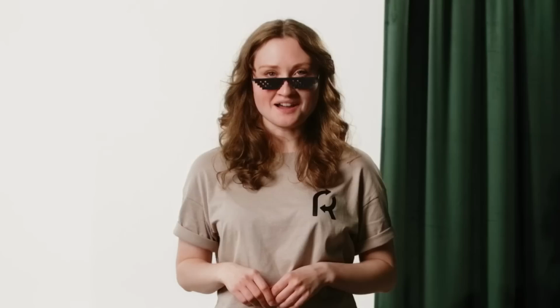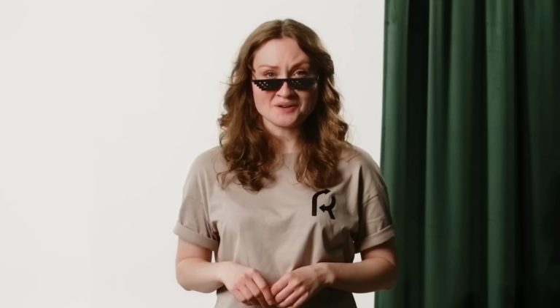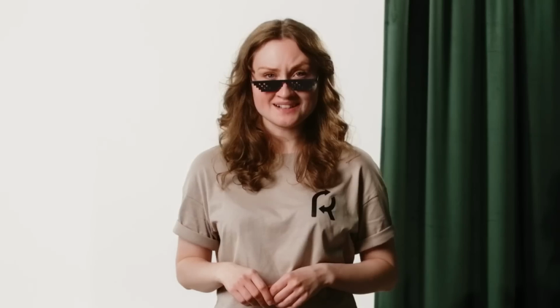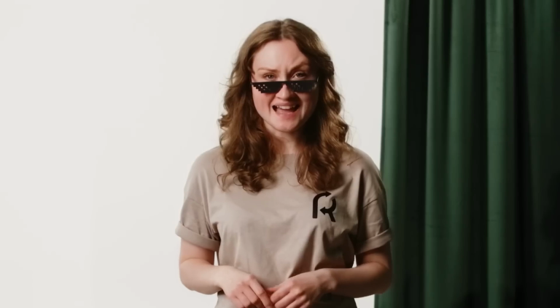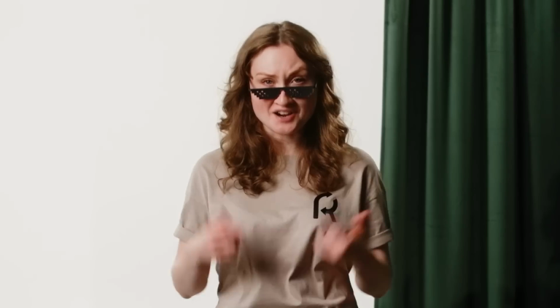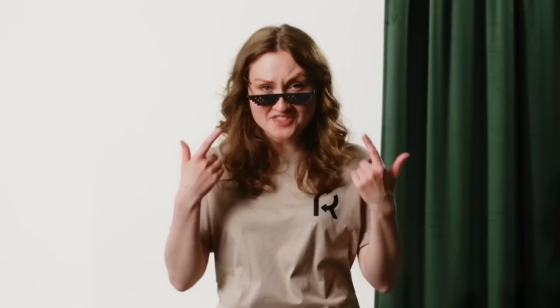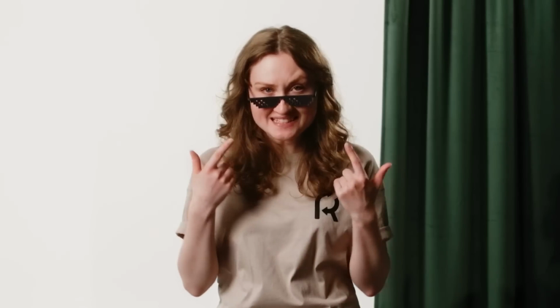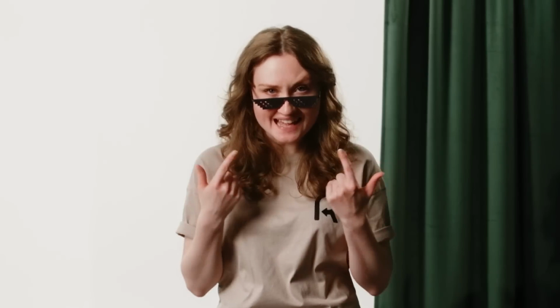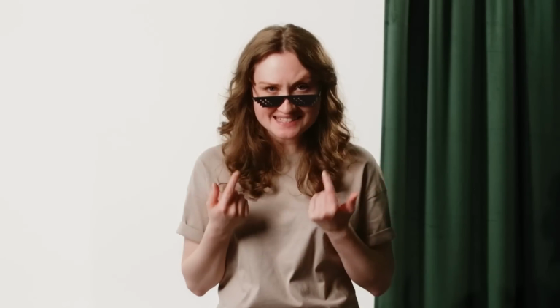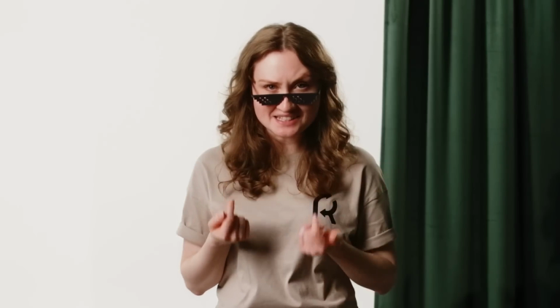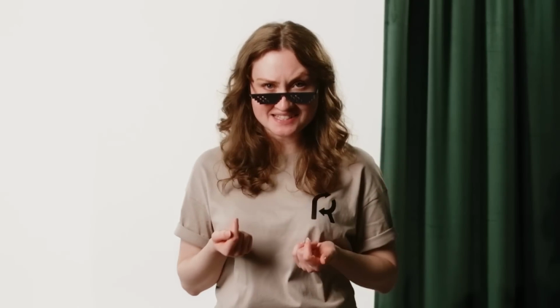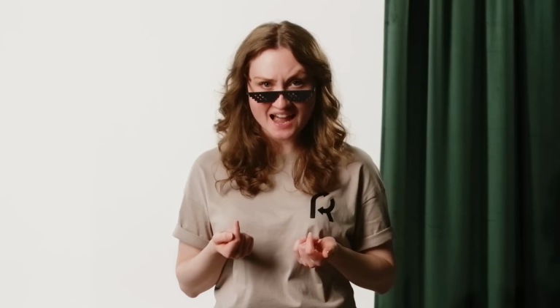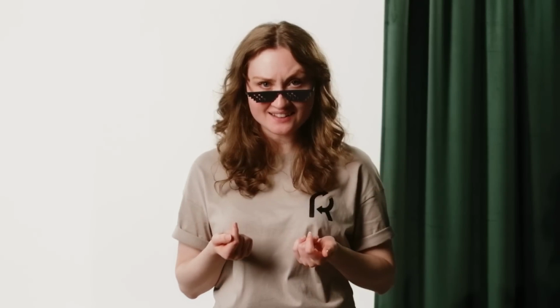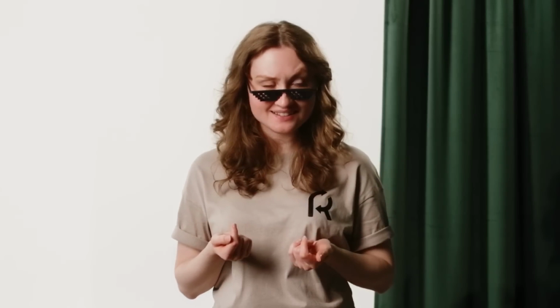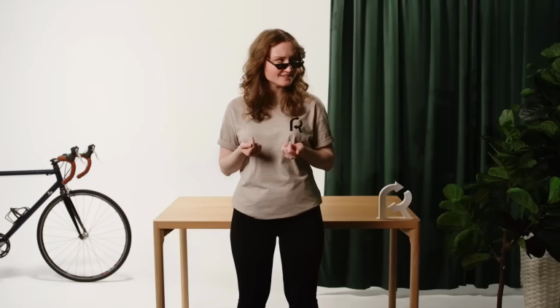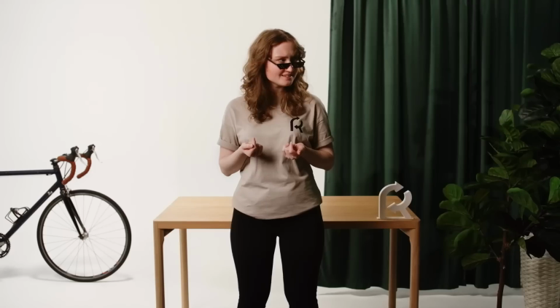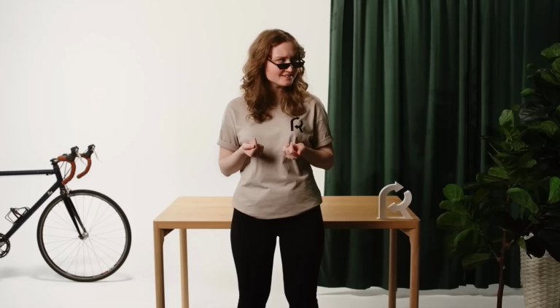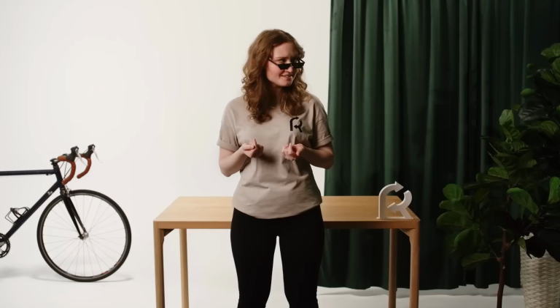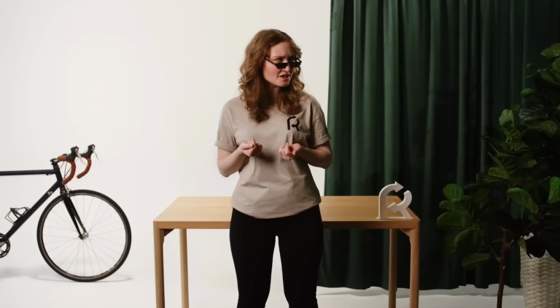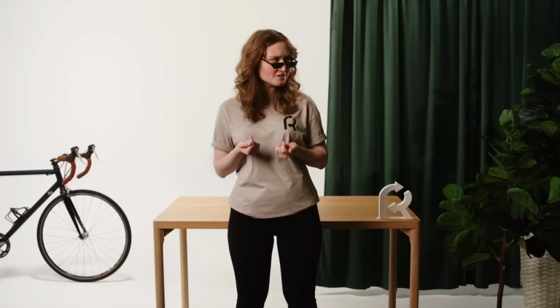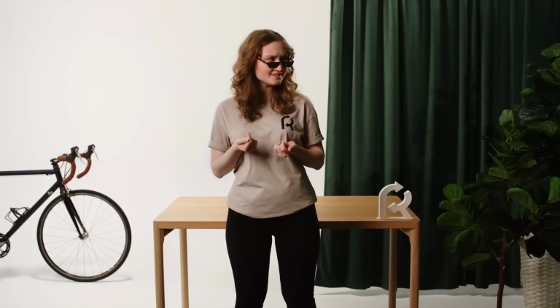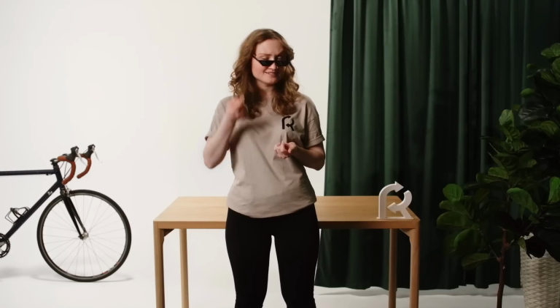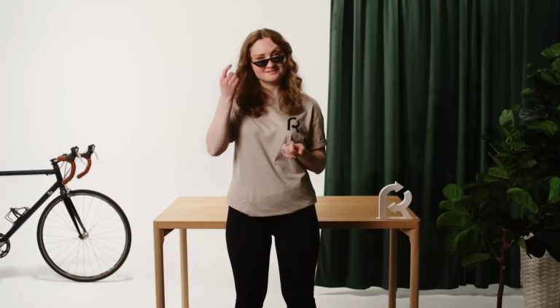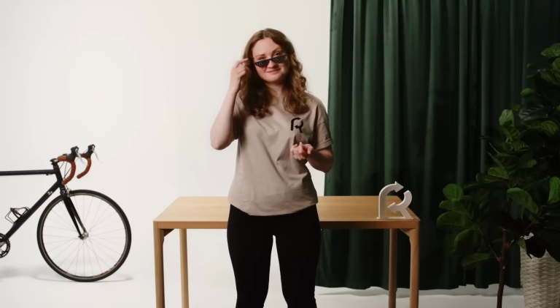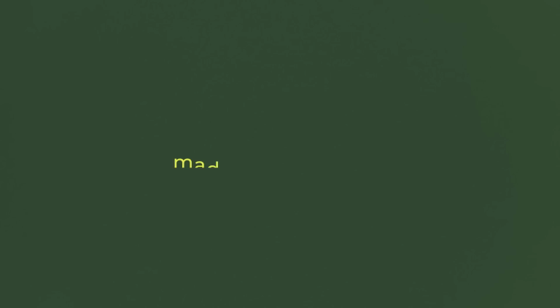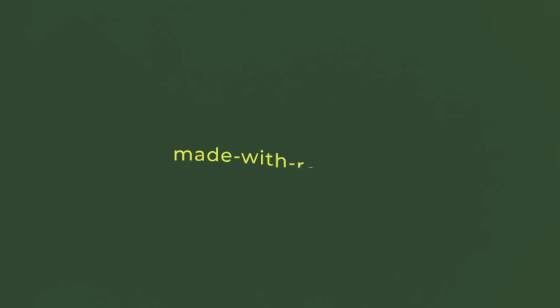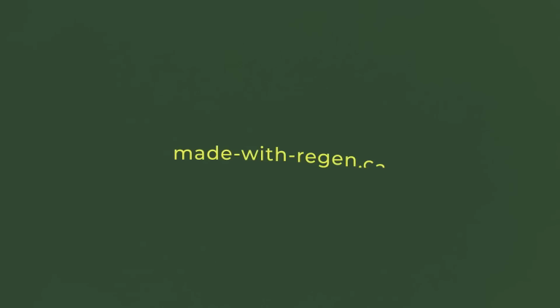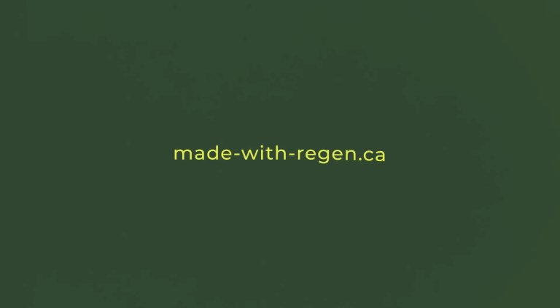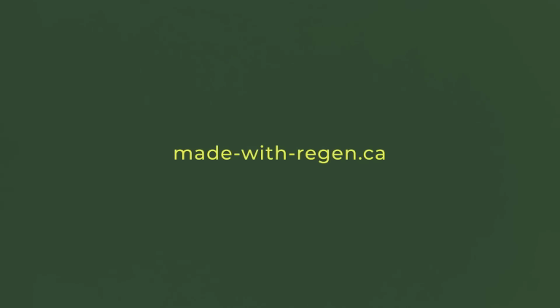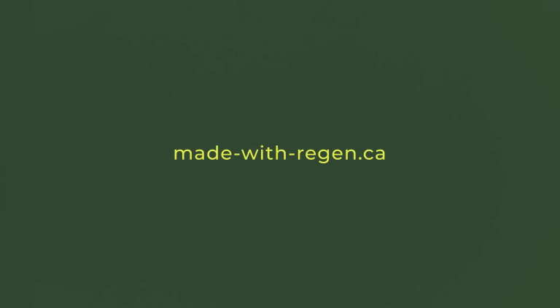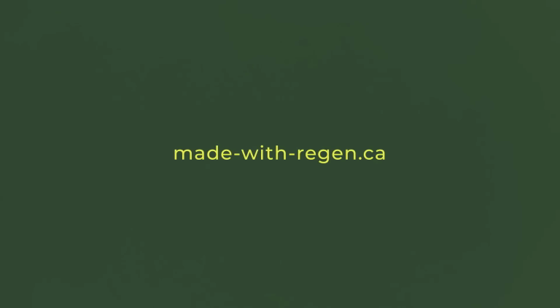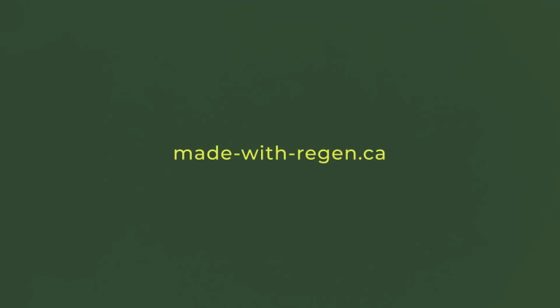And are these glasses still in style? No? At least they're compostable.